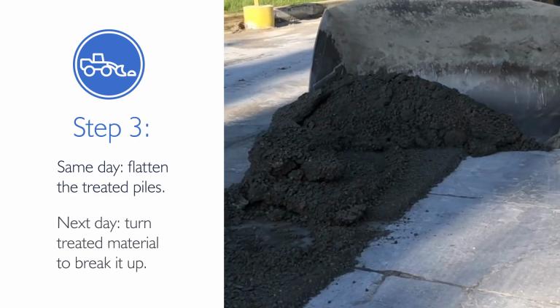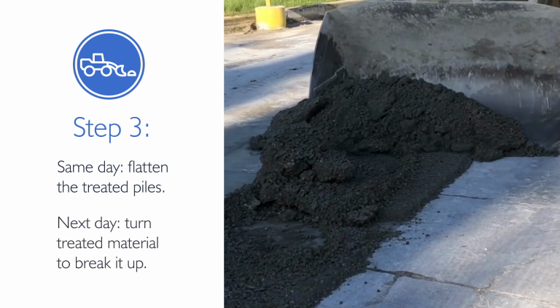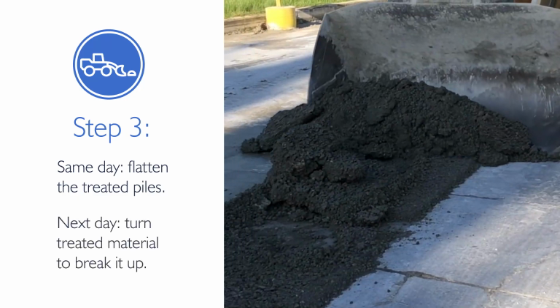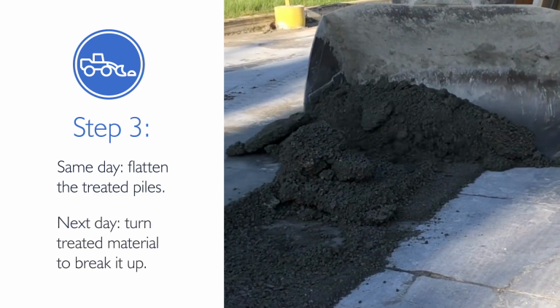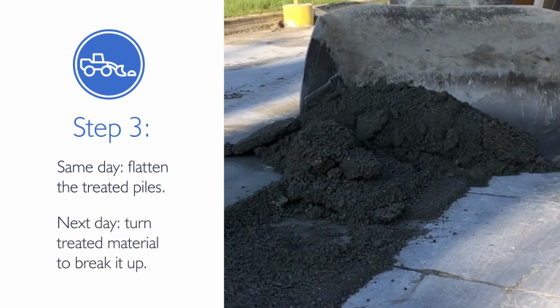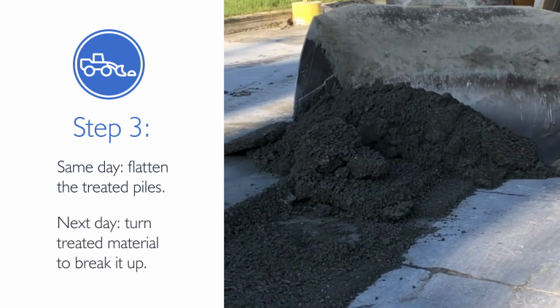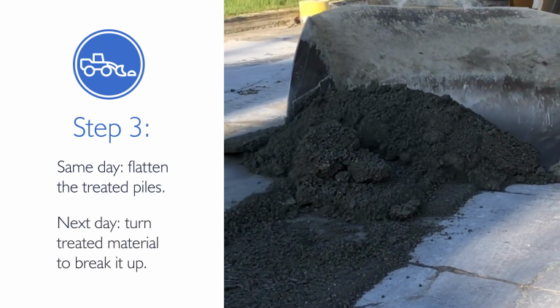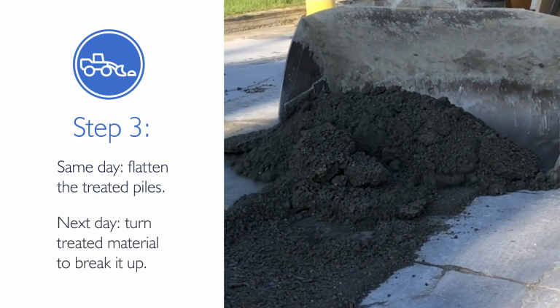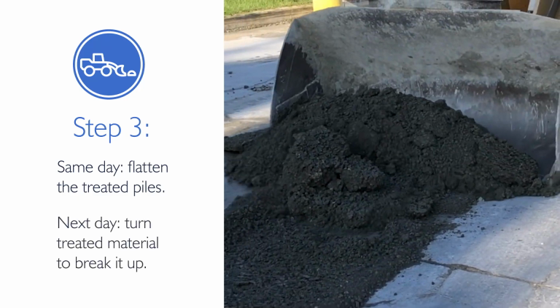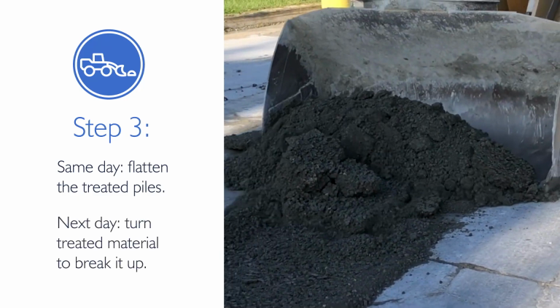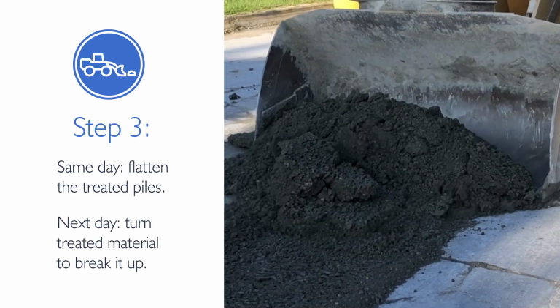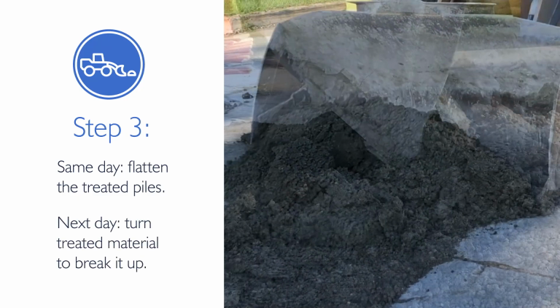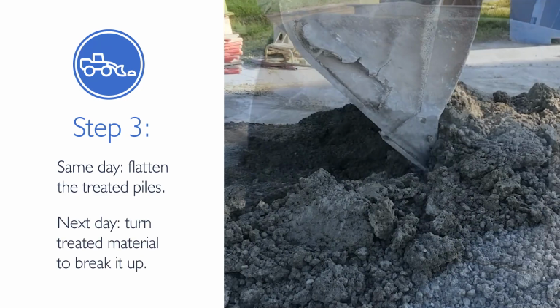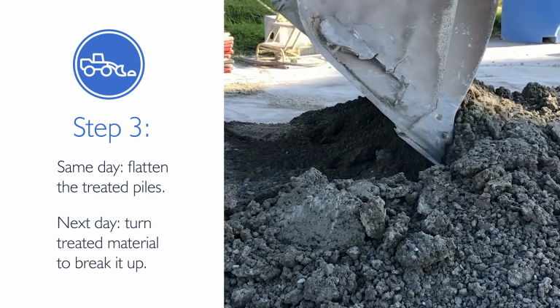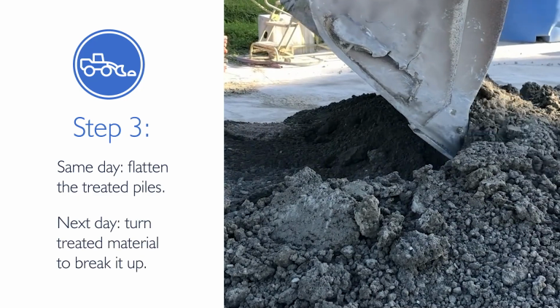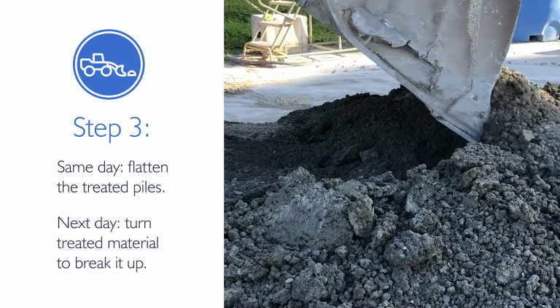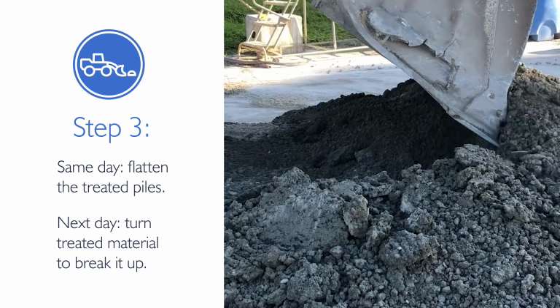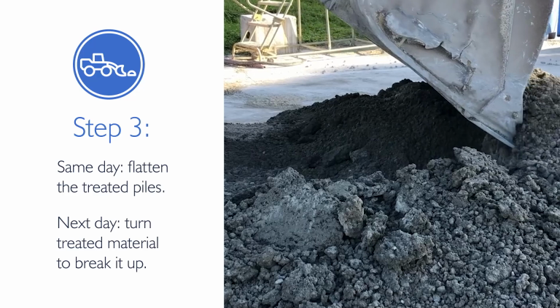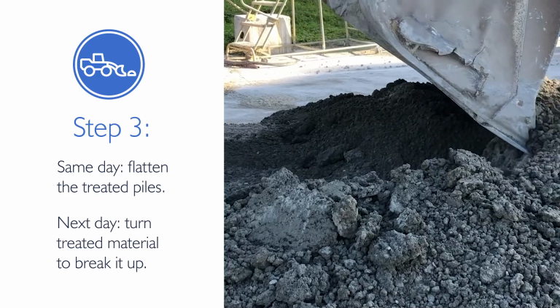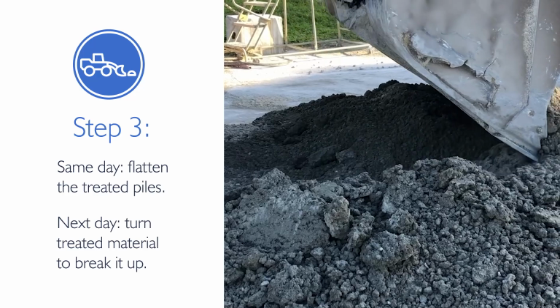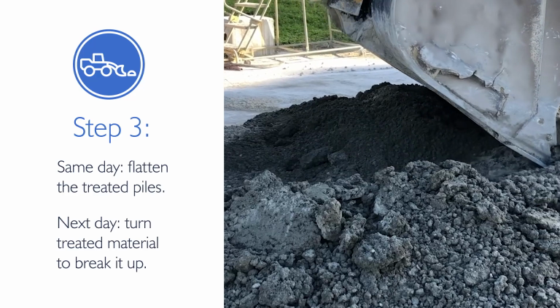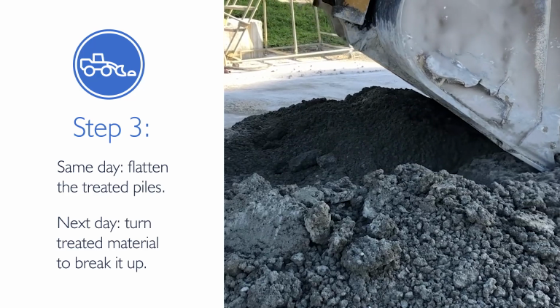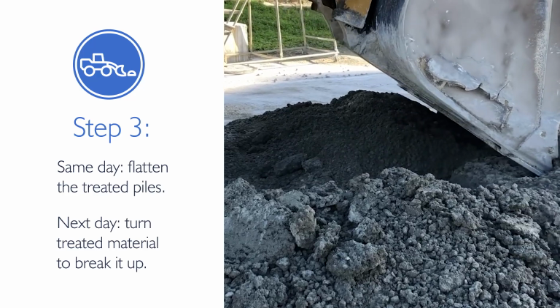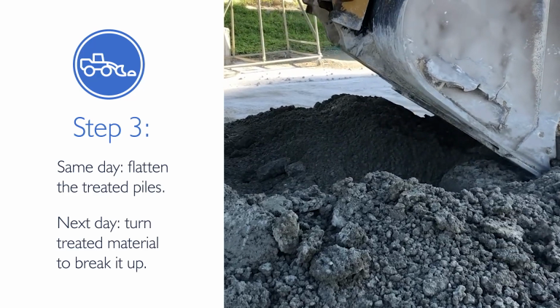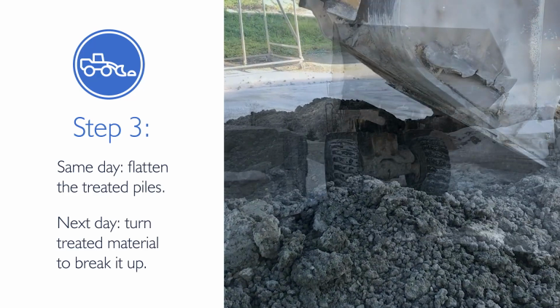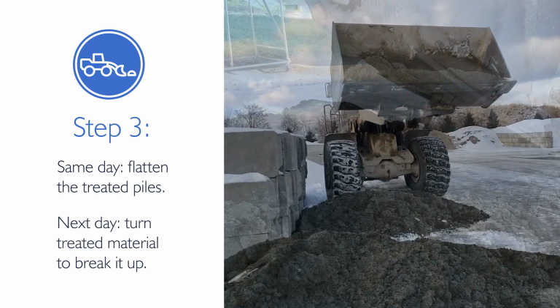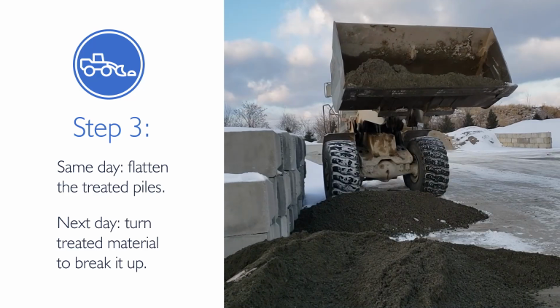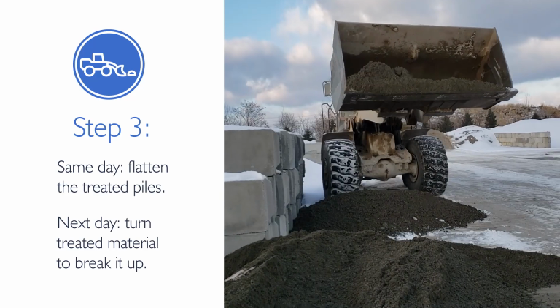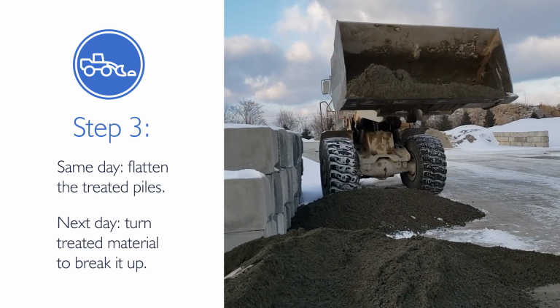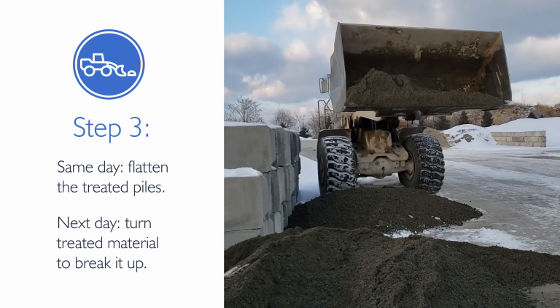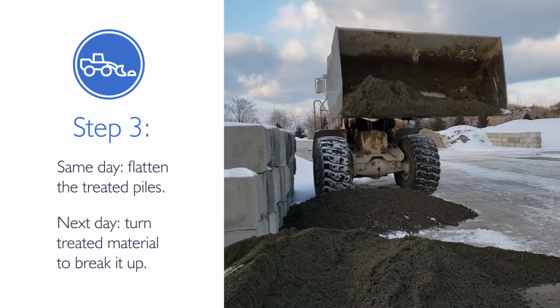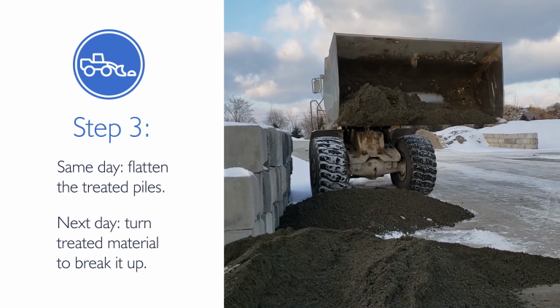The next day, the front end loader should thoroughly turn the treated concrete piles to break up any clumps.